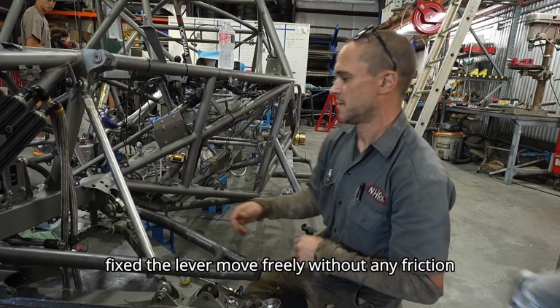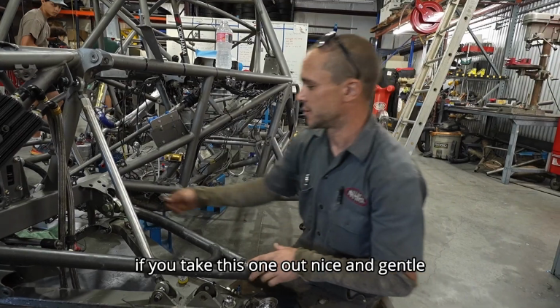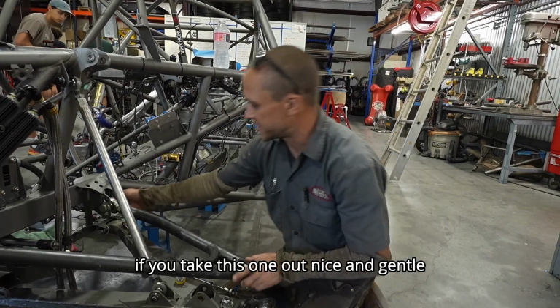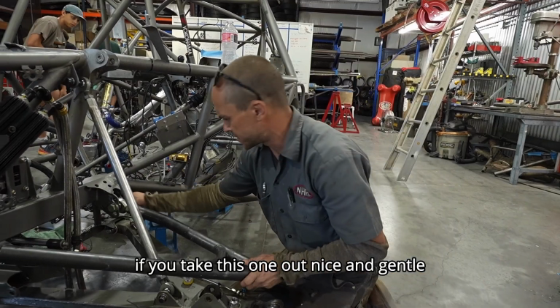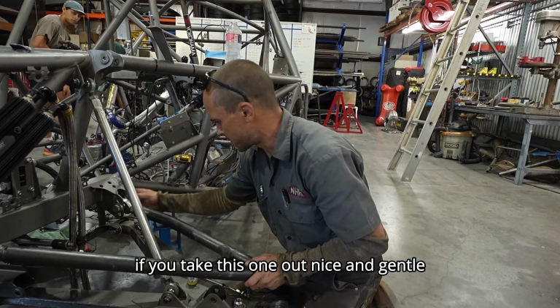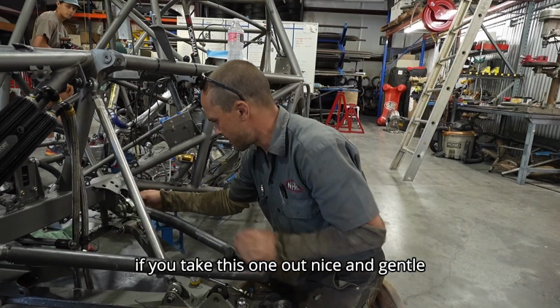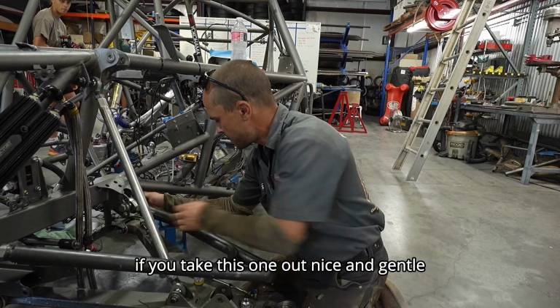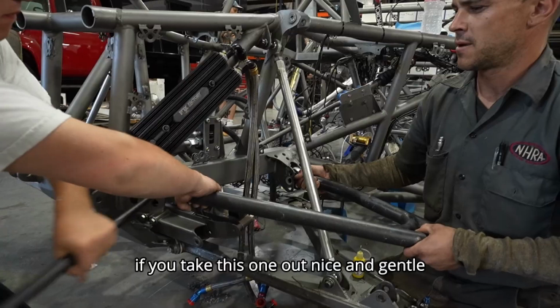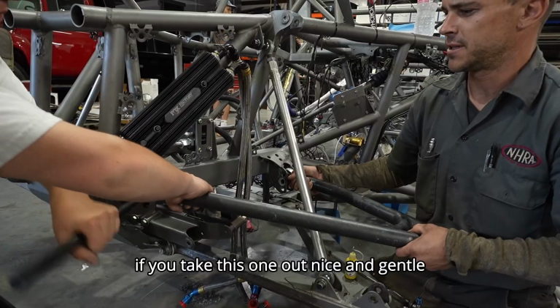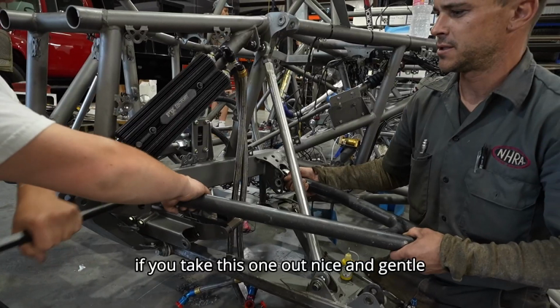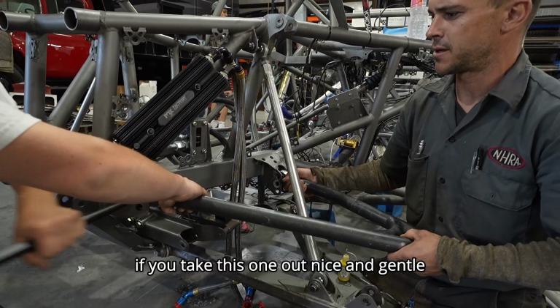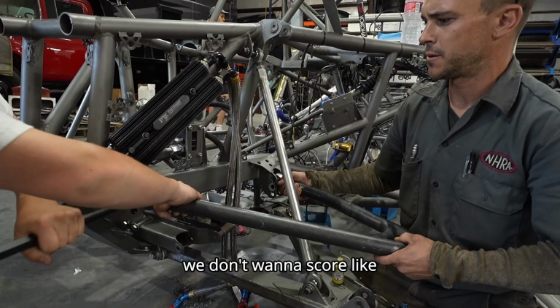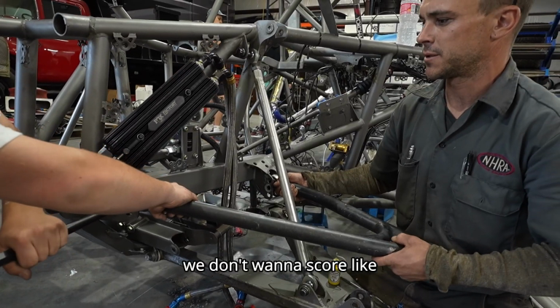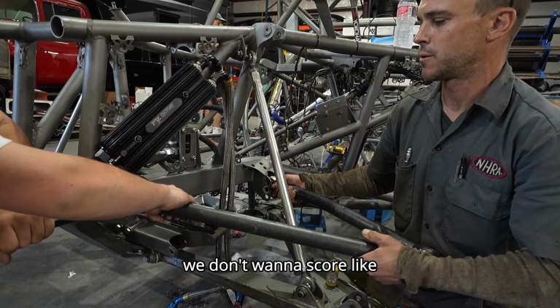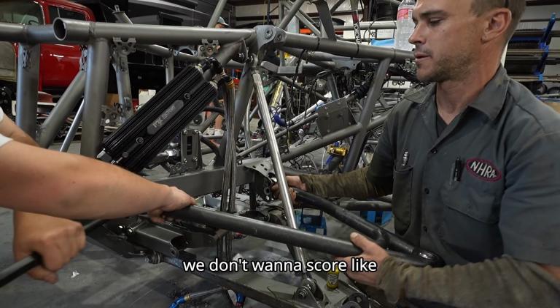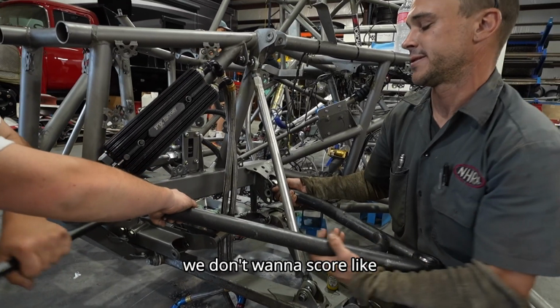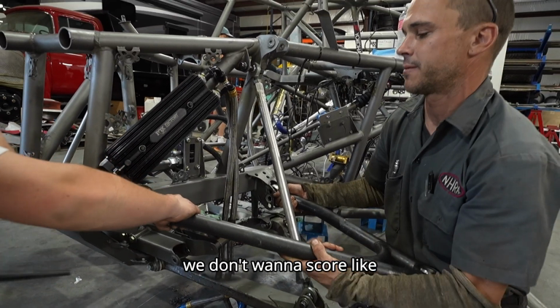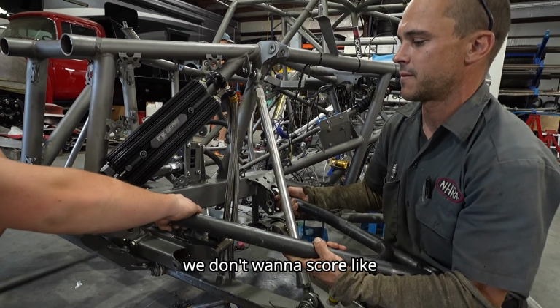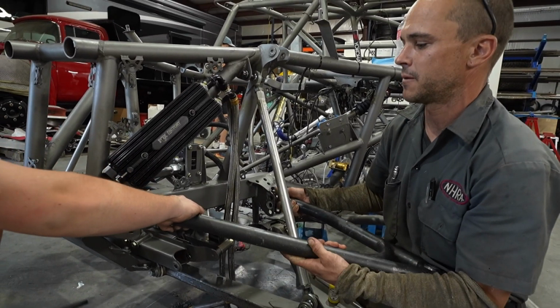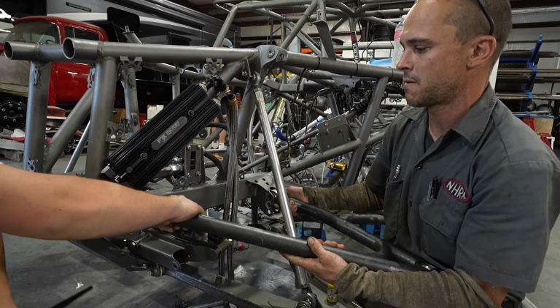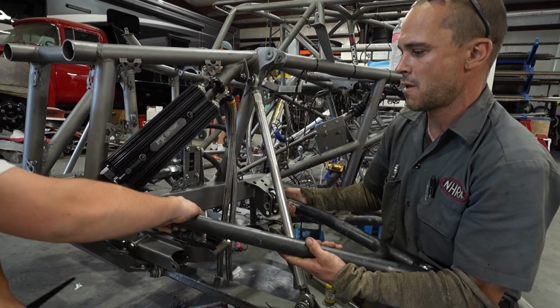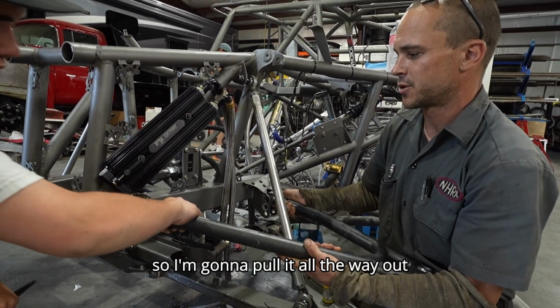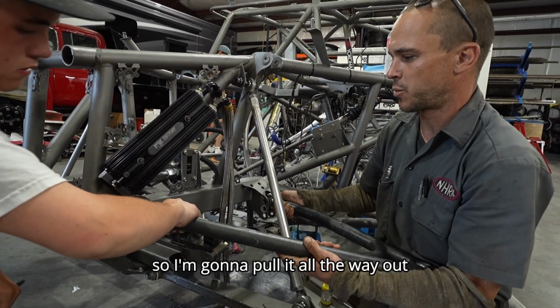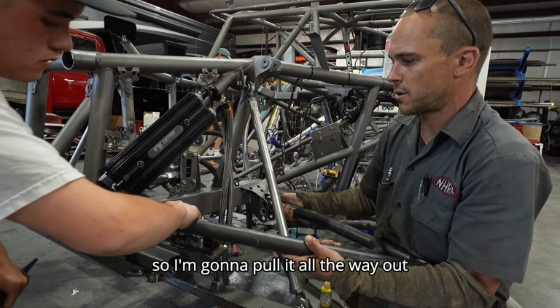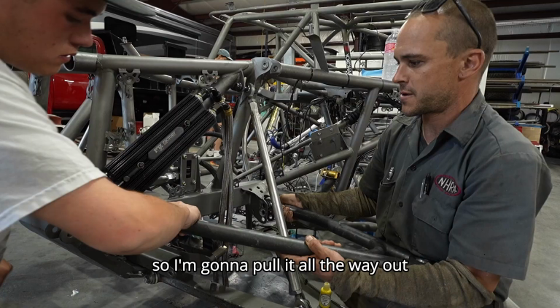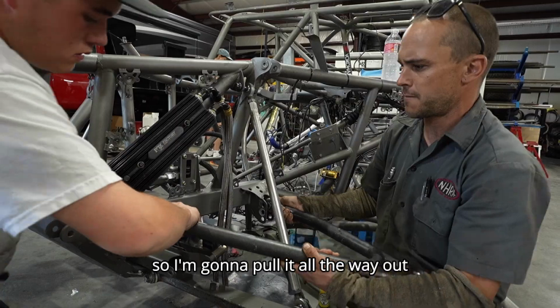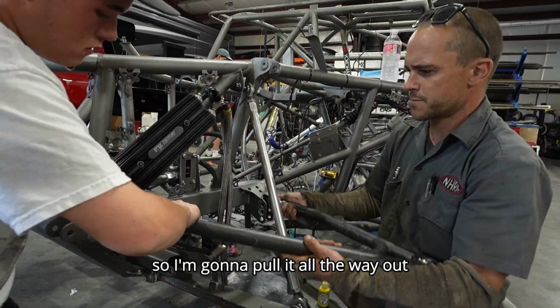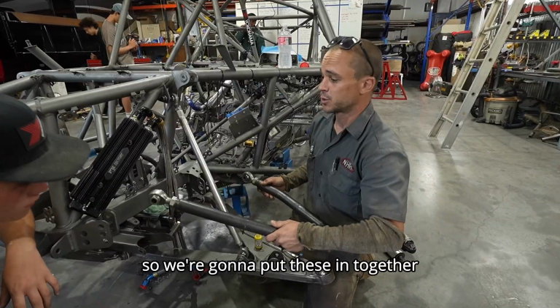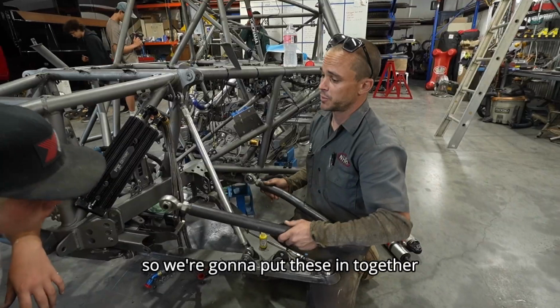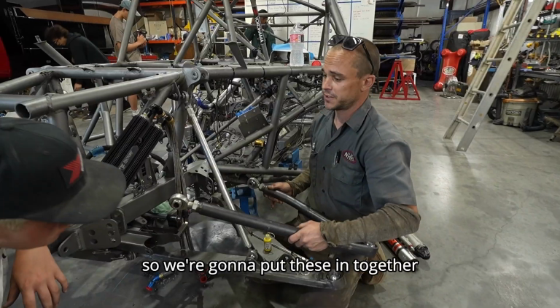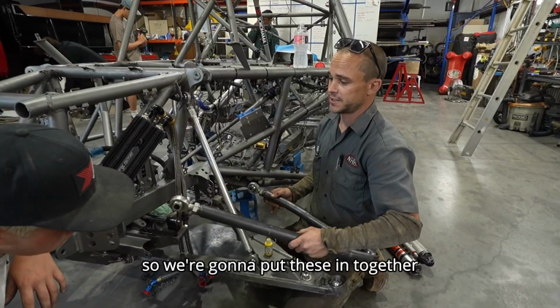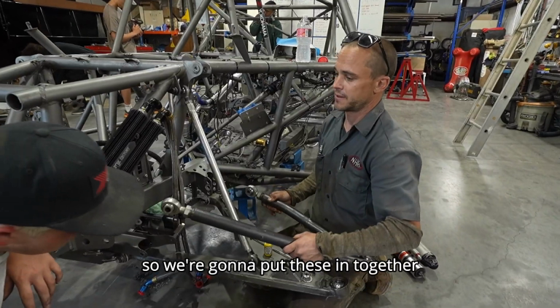But if you take this one out nice and gentle — you don't want to score it. There you go. So I'm going to pull it all the way out, and we're going to put these in together.